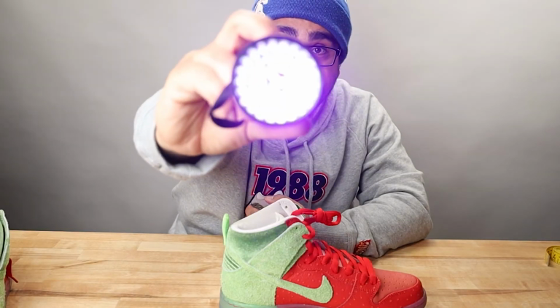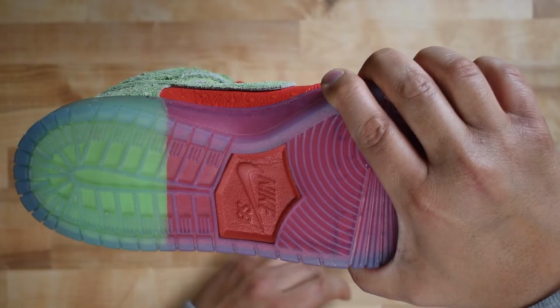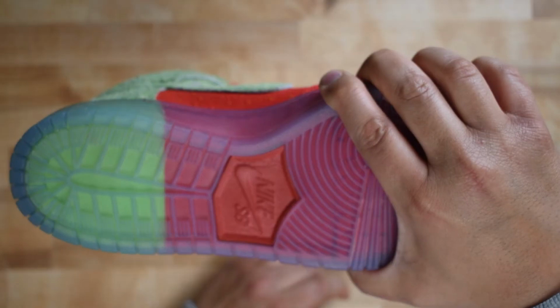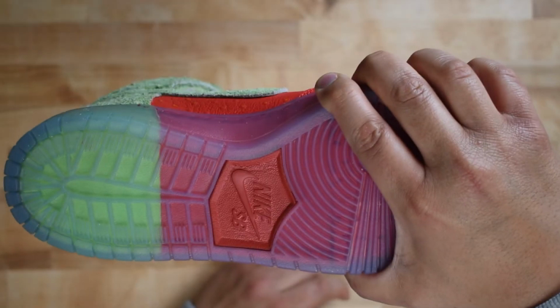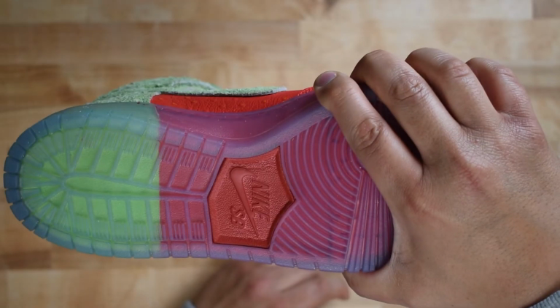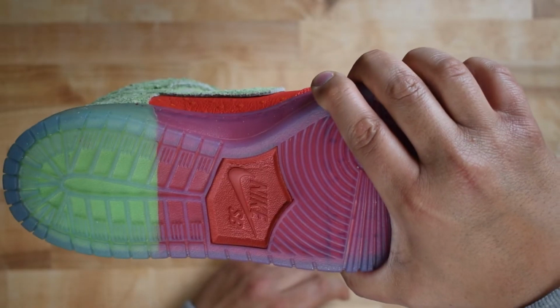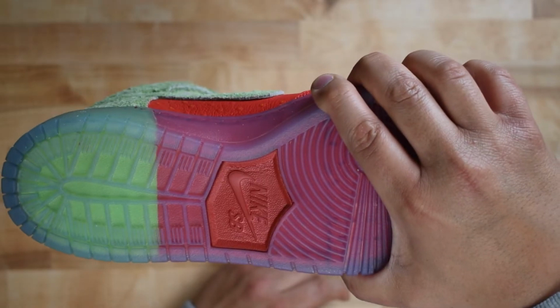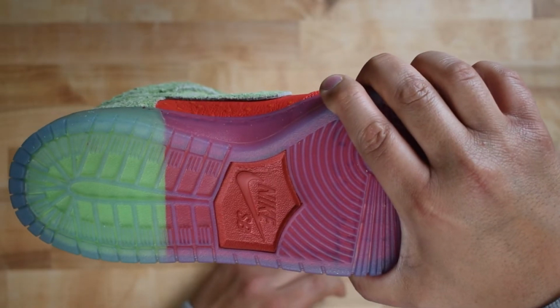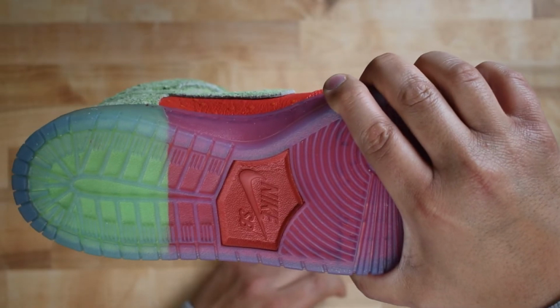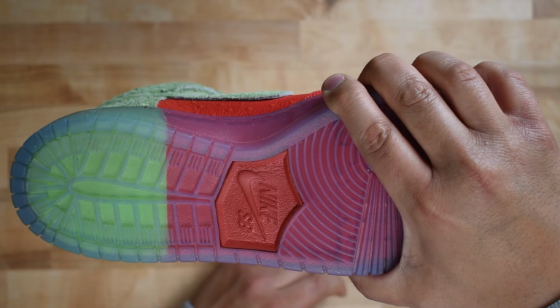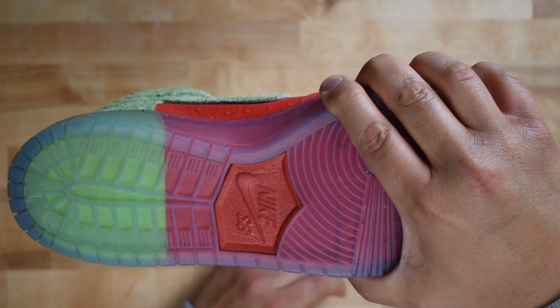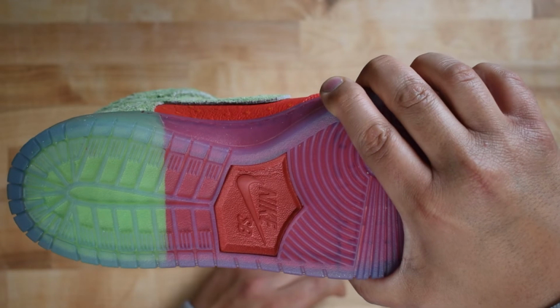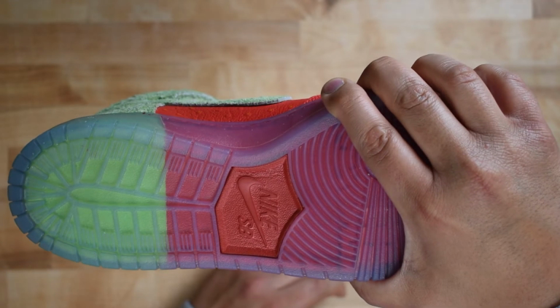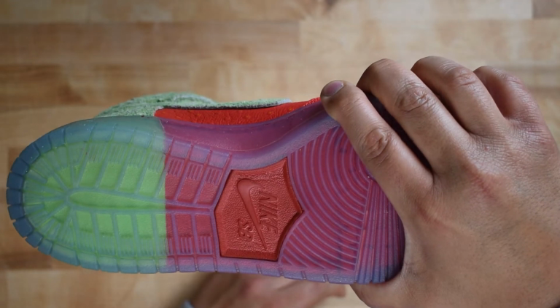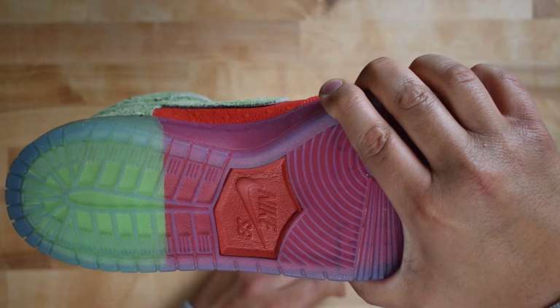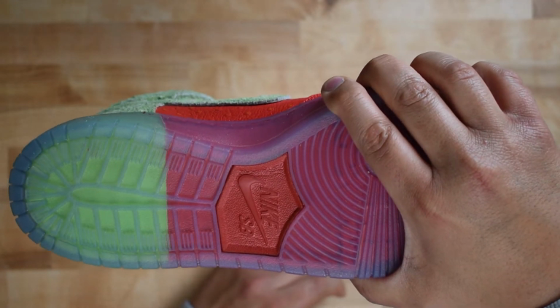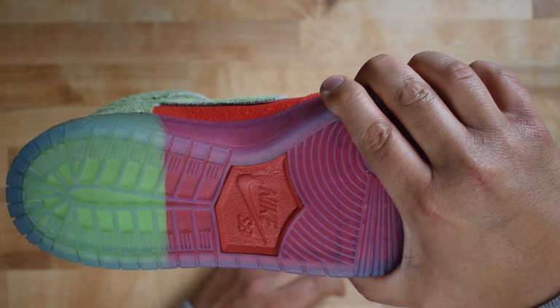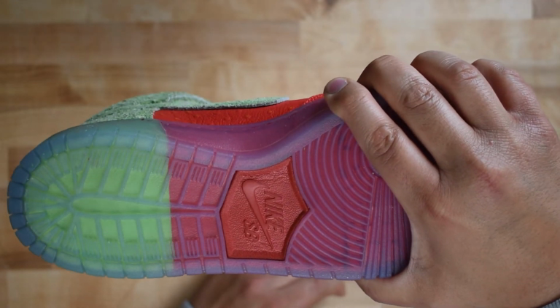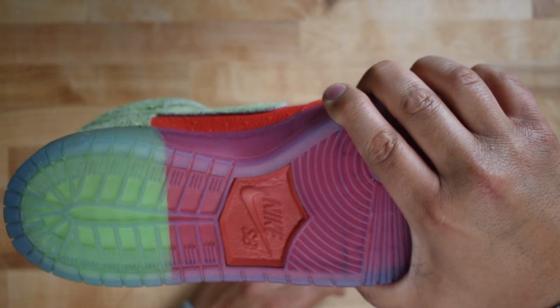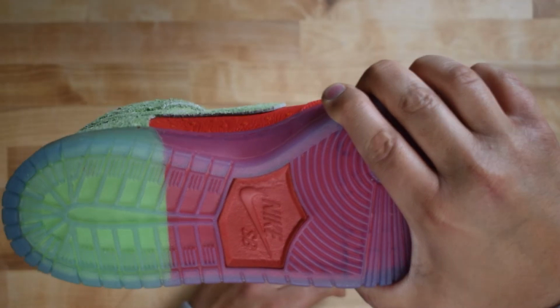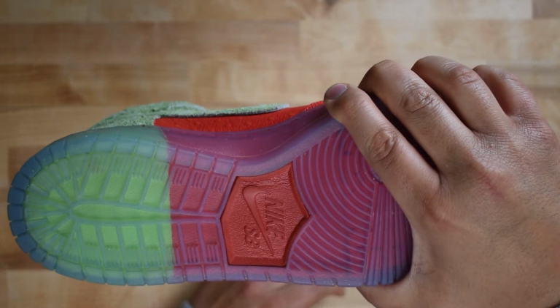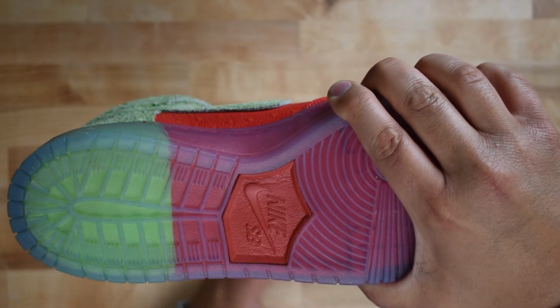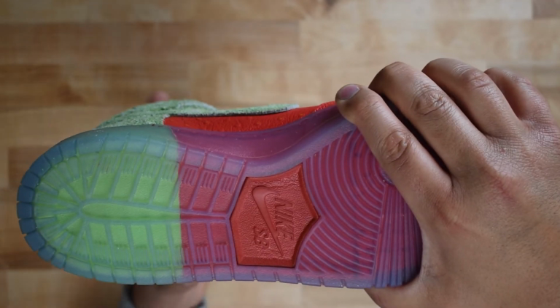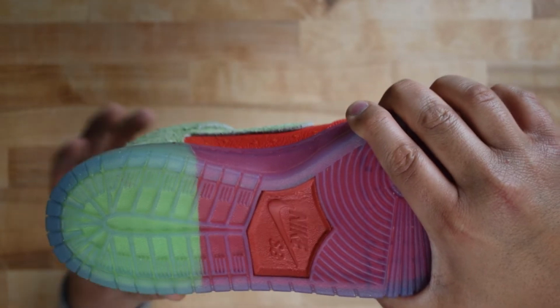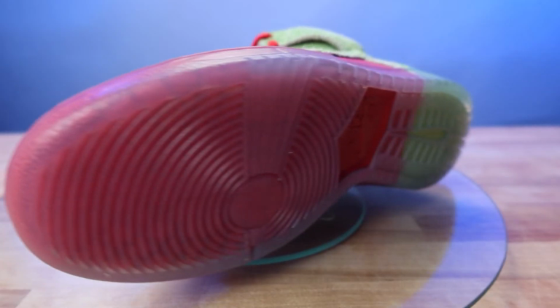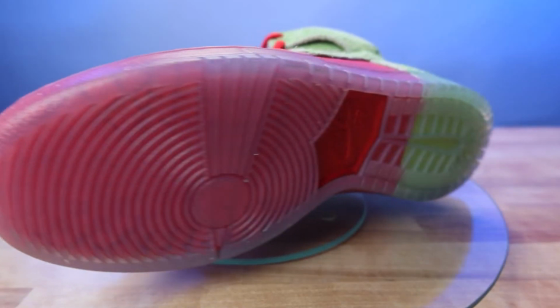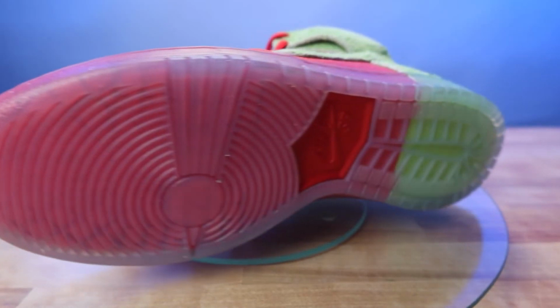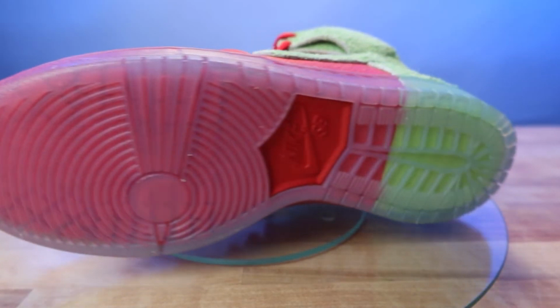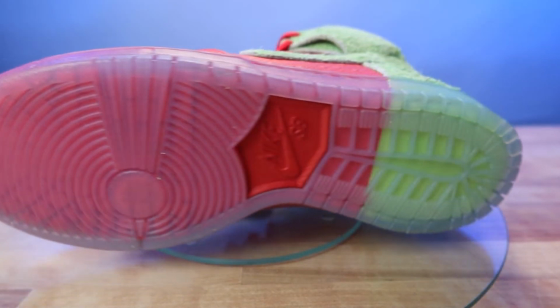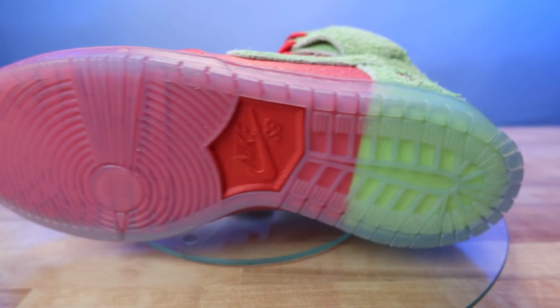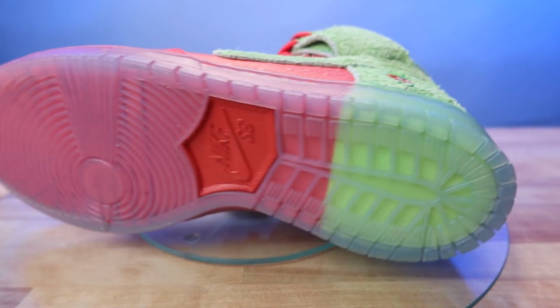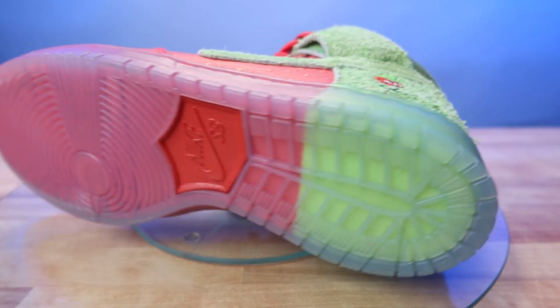The squeeze test, where you squeeze the outsole under the back of the toe box, should have lots of resistance. The clear outsole has a frost finish.